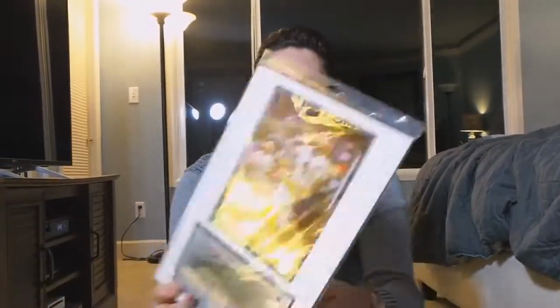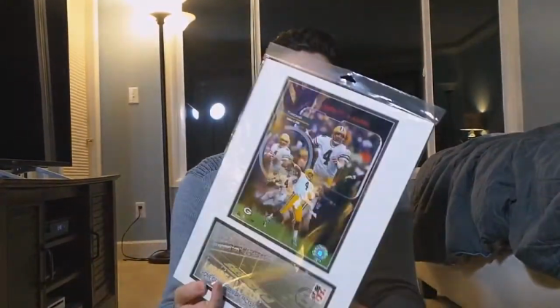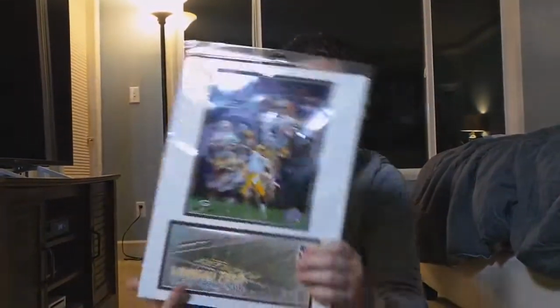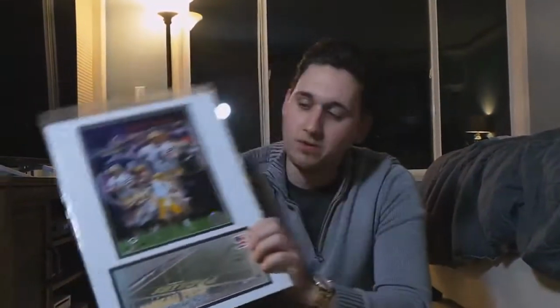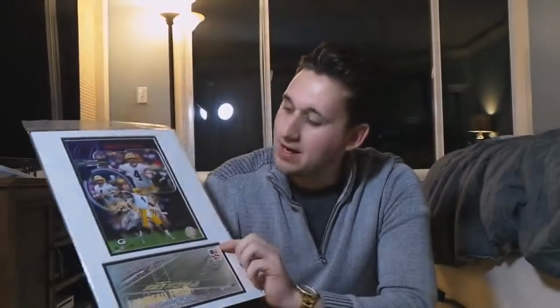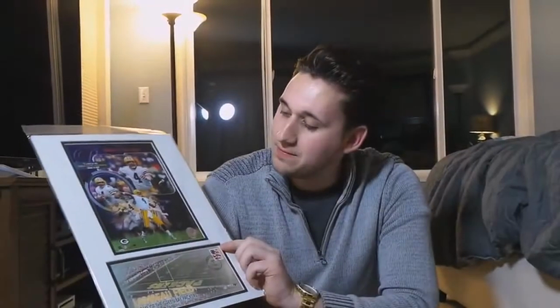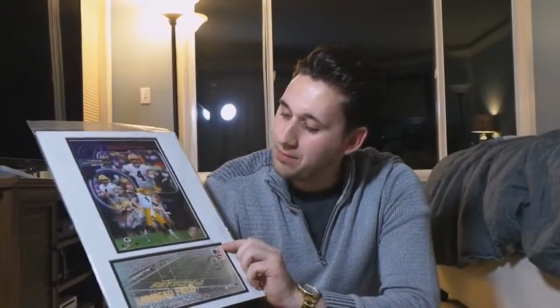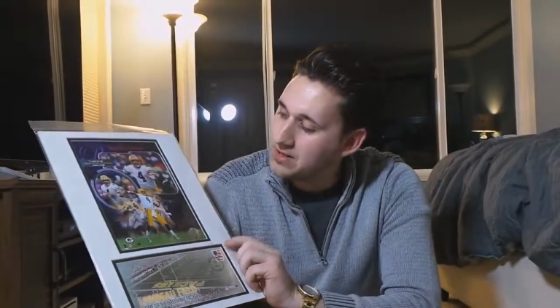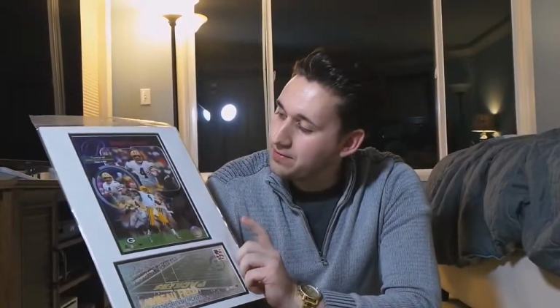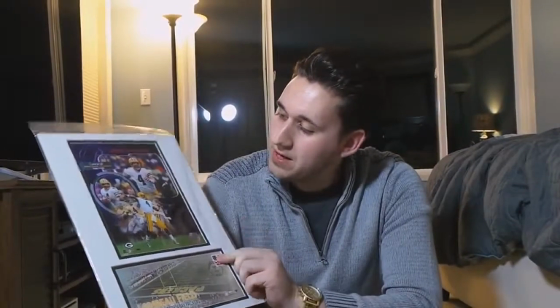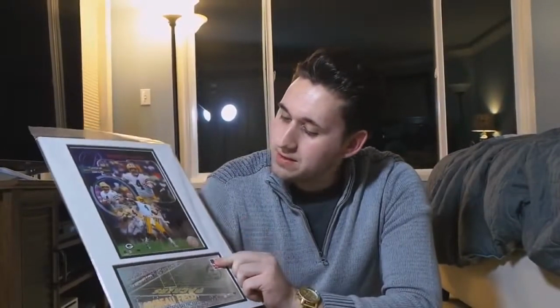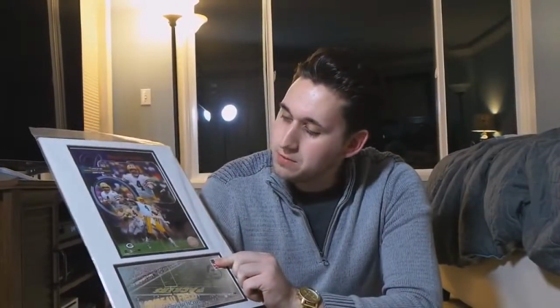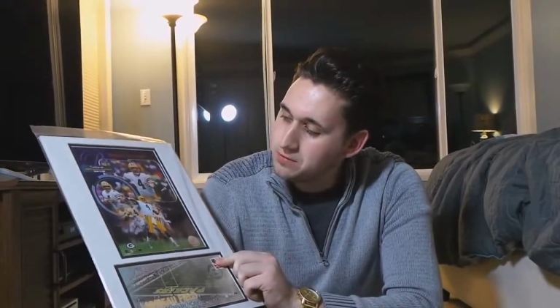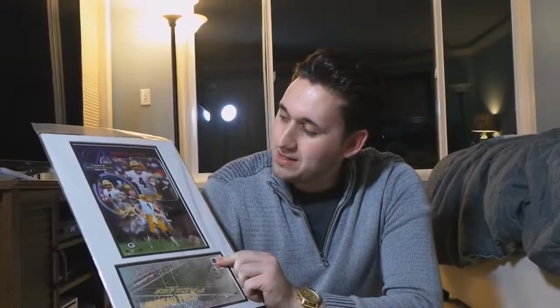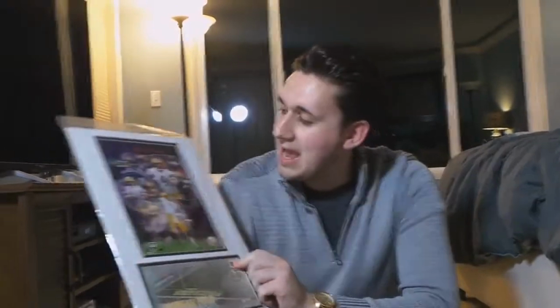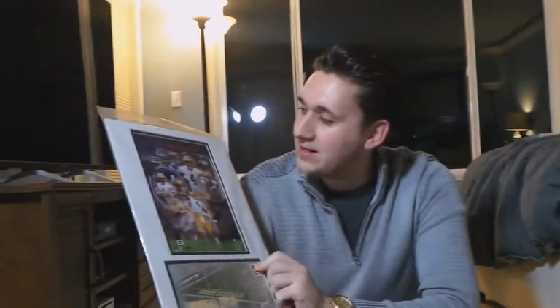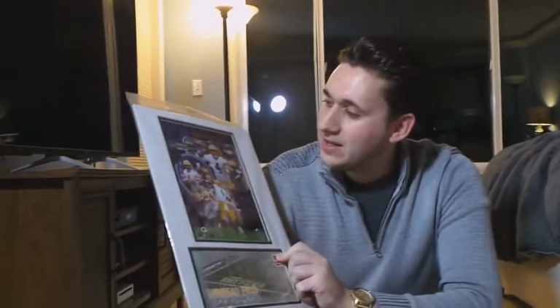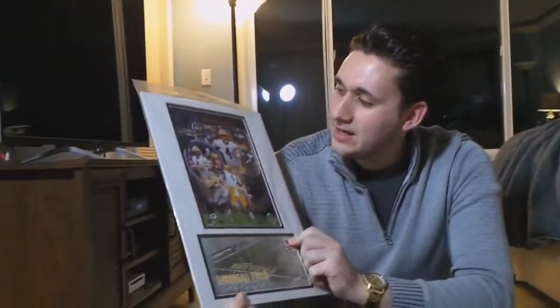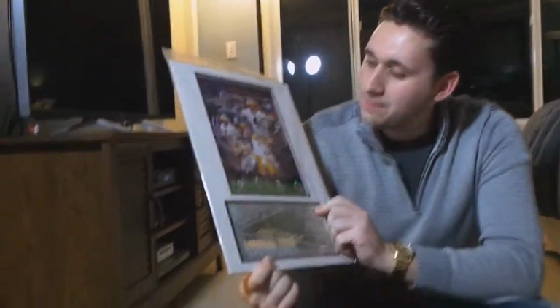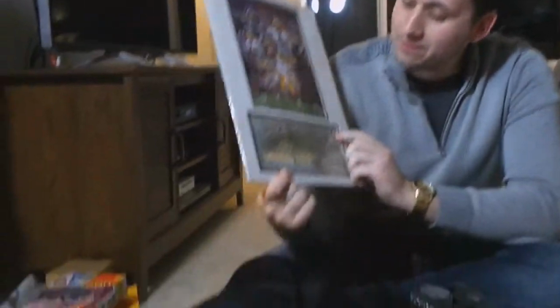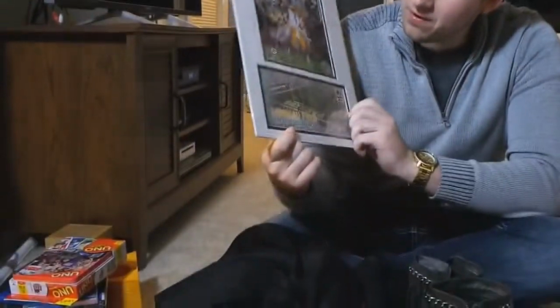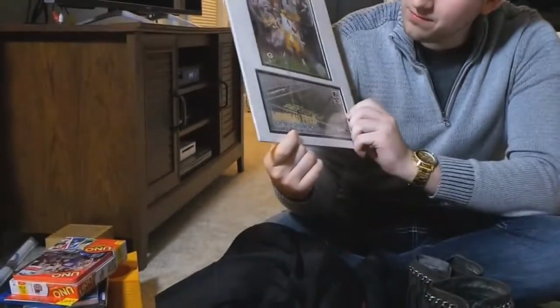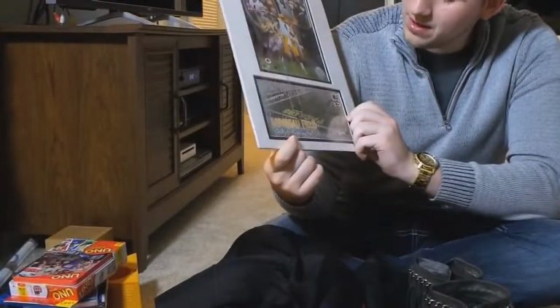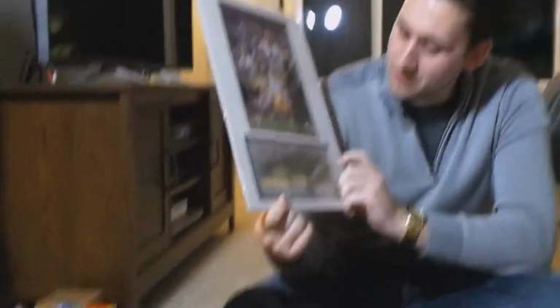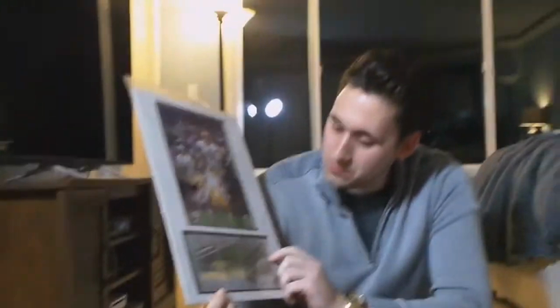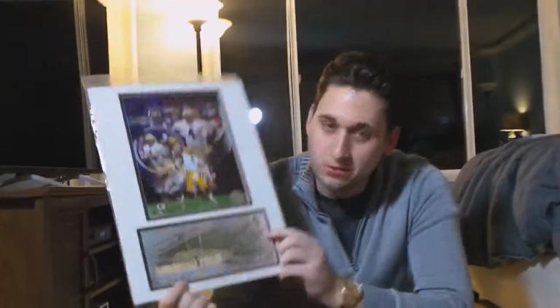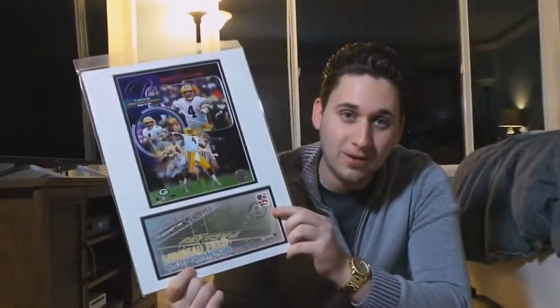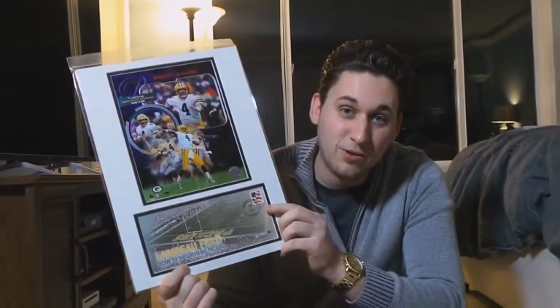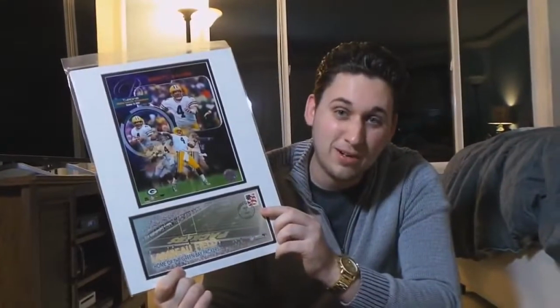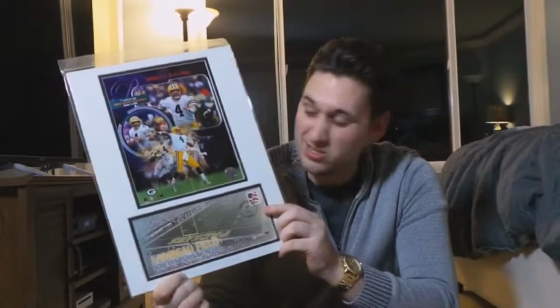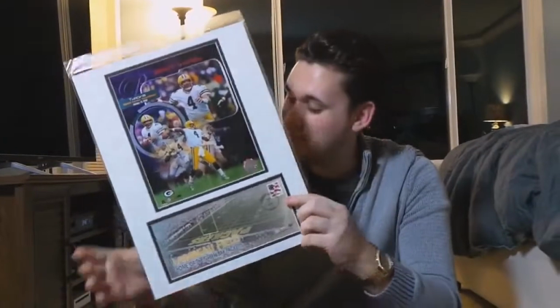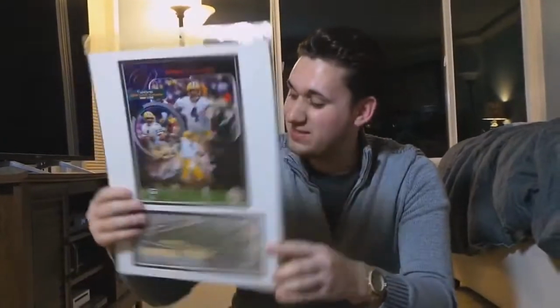I'm a fan of football so I got some football stuff. This one was from my dad. I got a Brett Favre card — this is from when he threw 300 career touchdown passes.